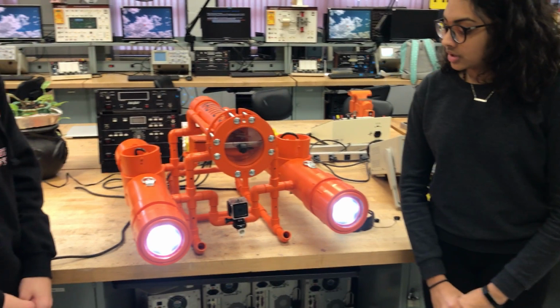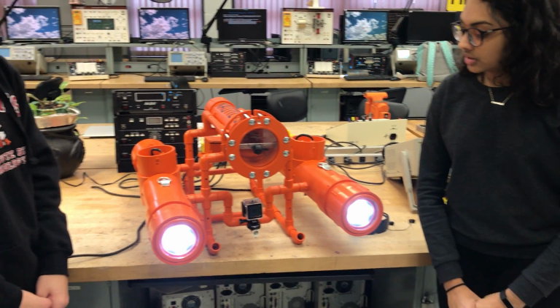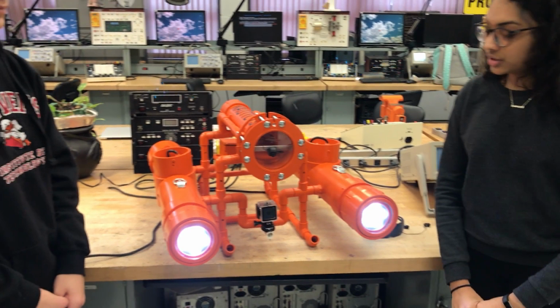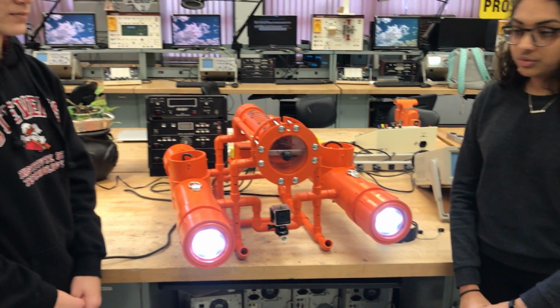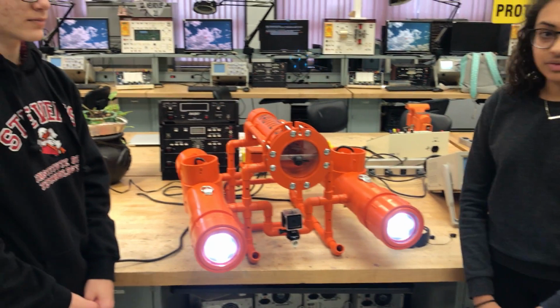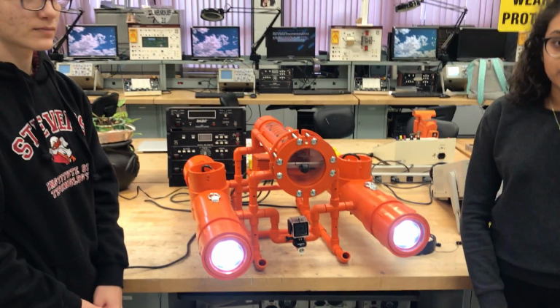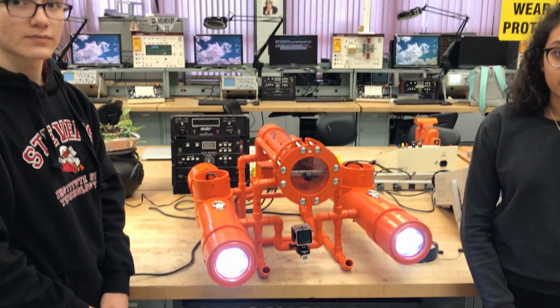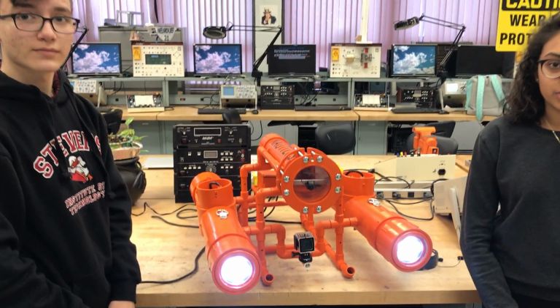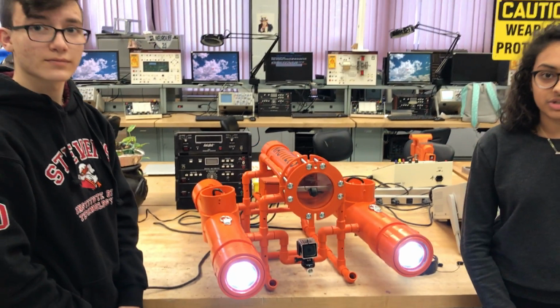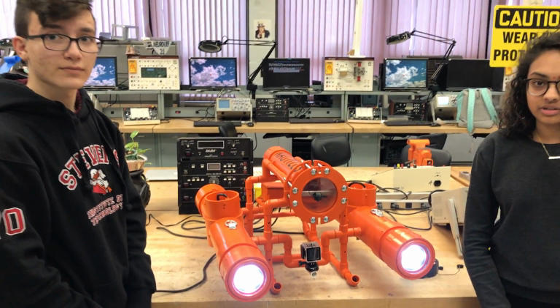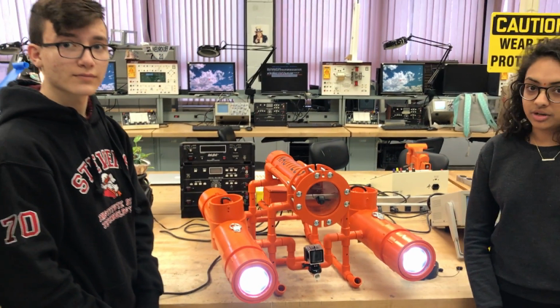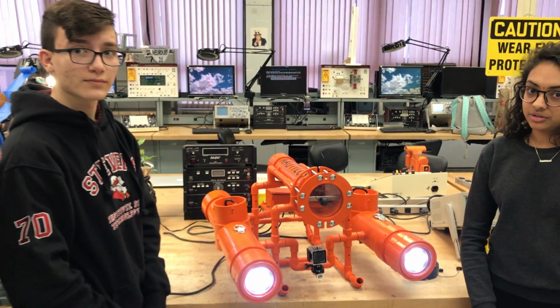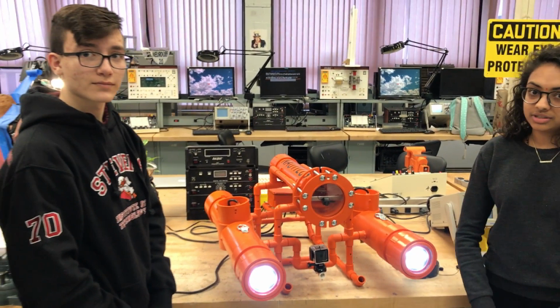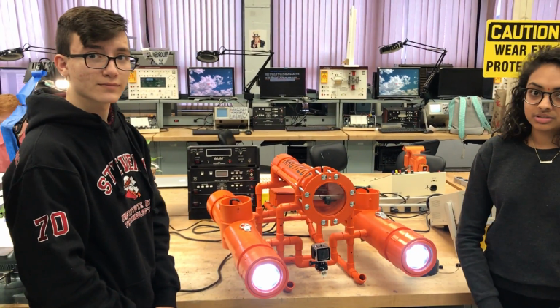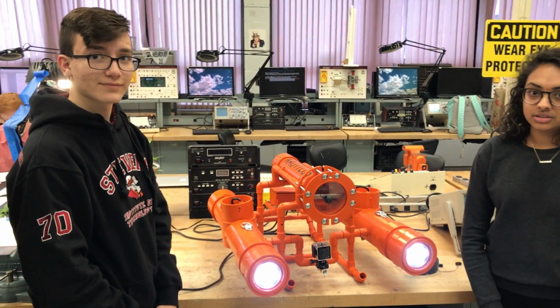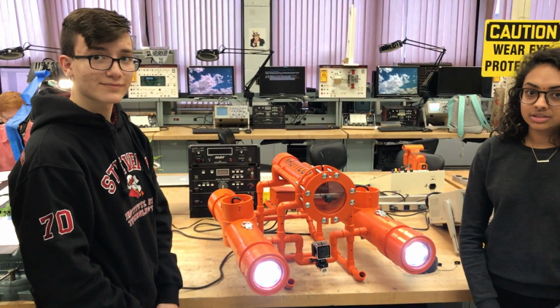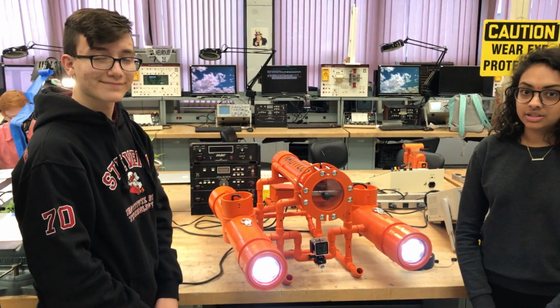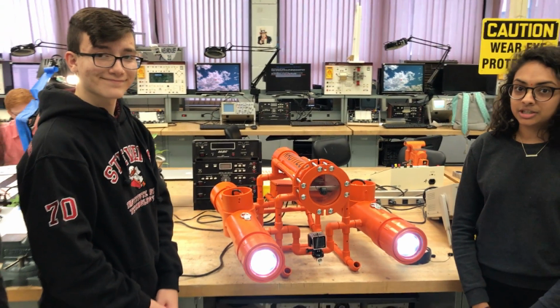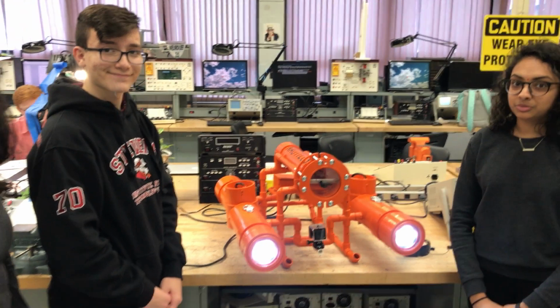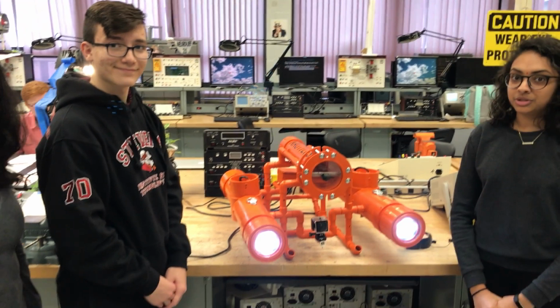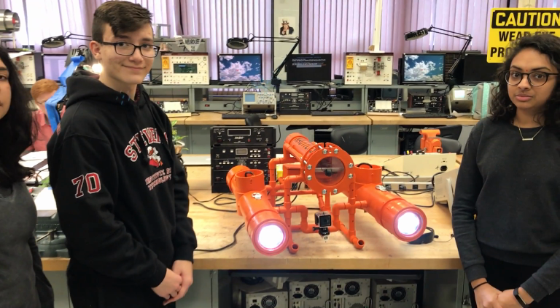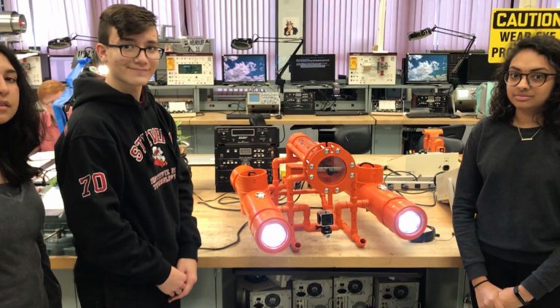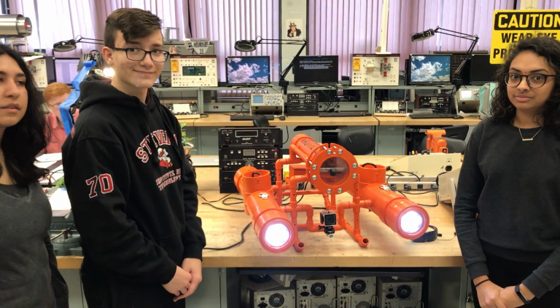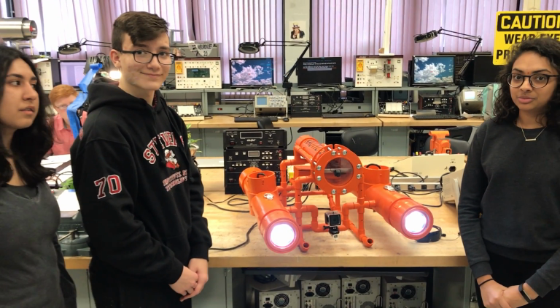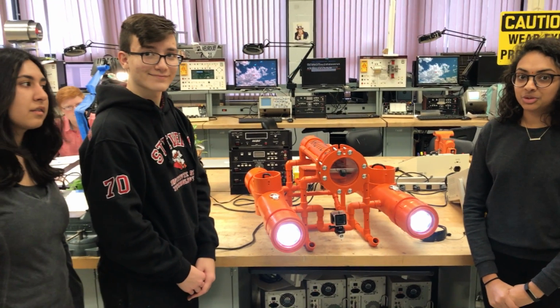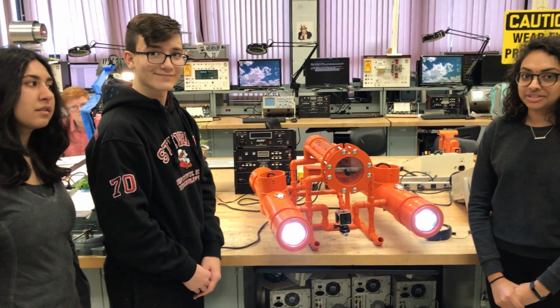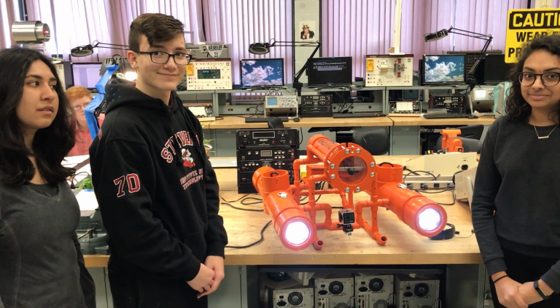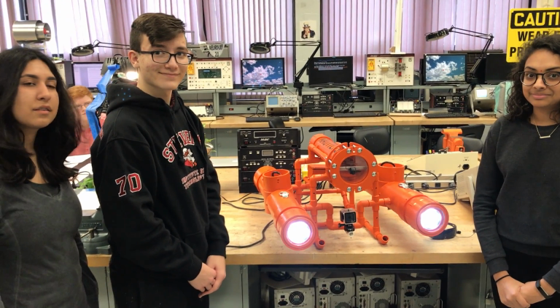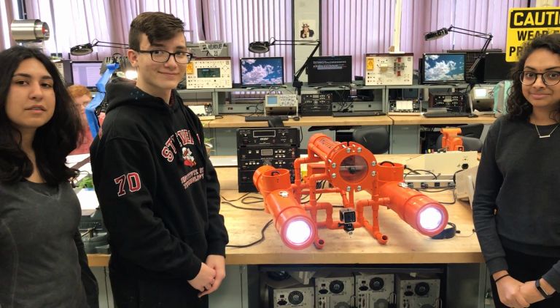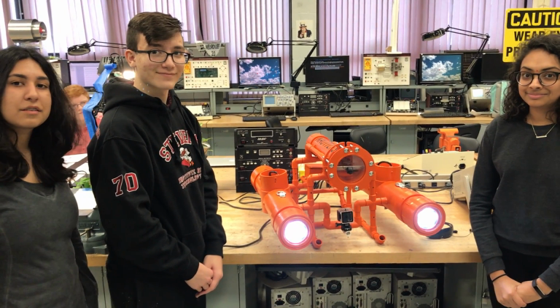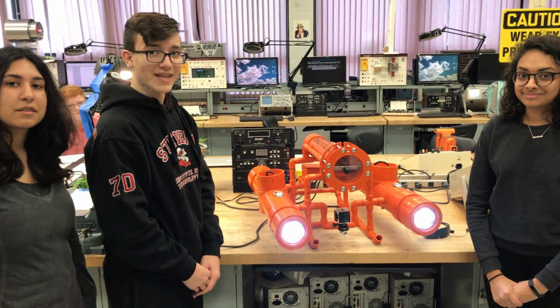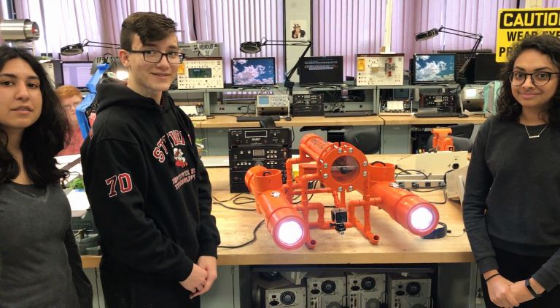Thank you for viewing our project, the Nautilus exploration submarine. Thanks.